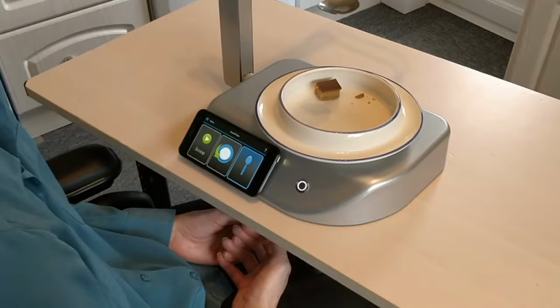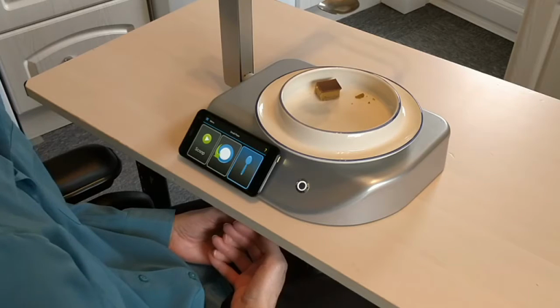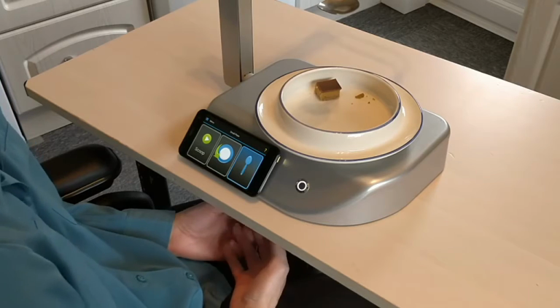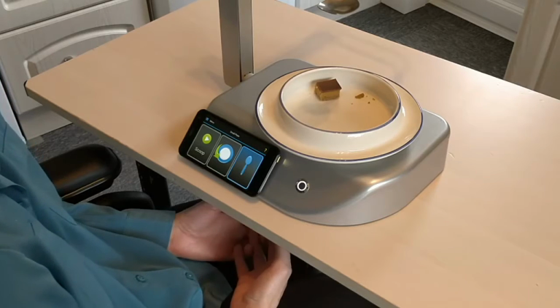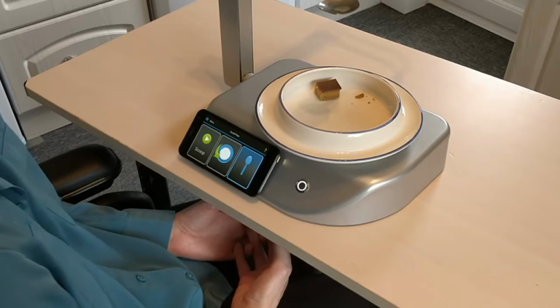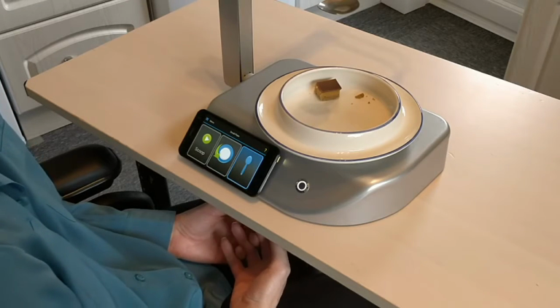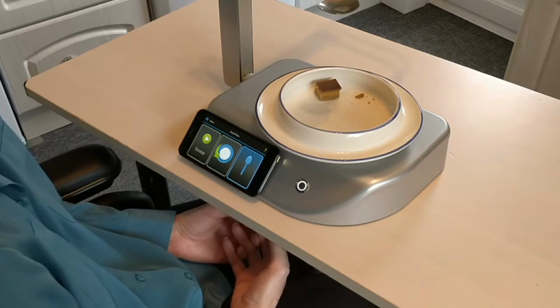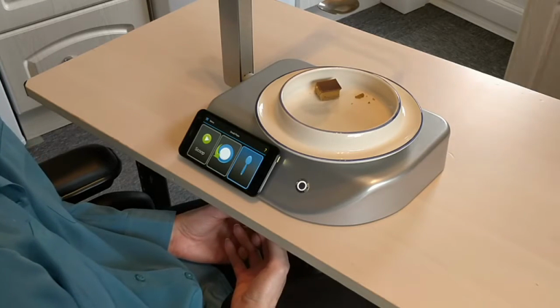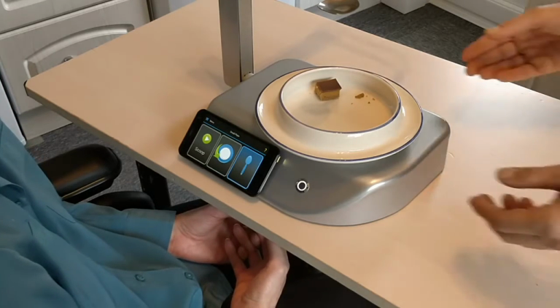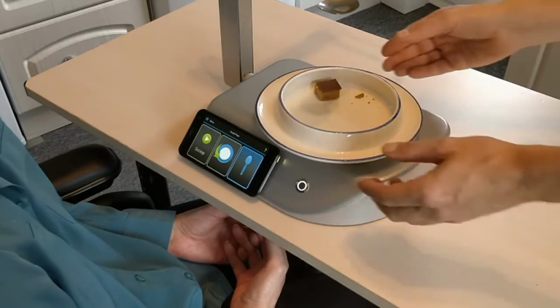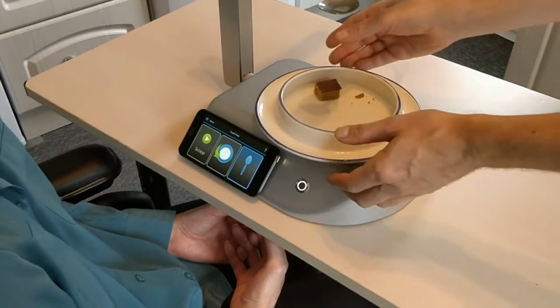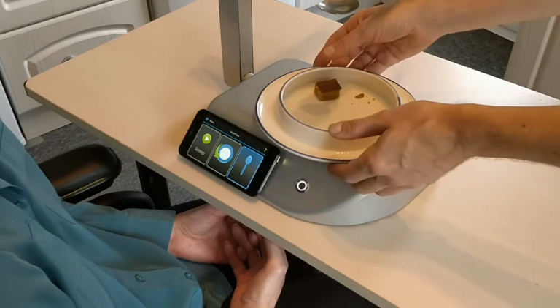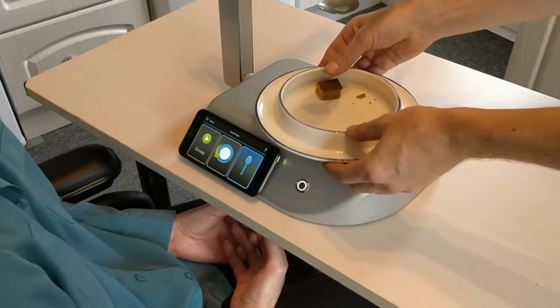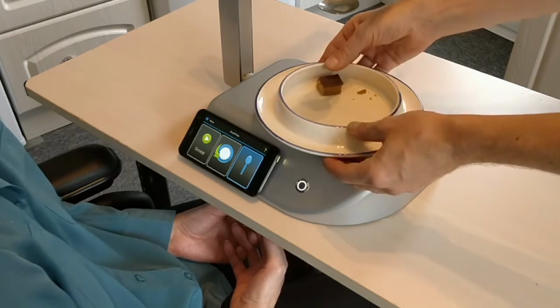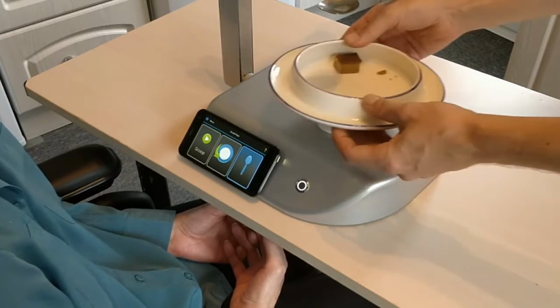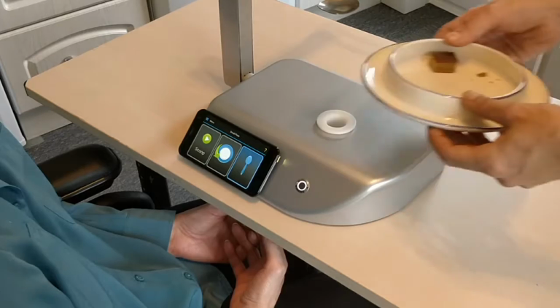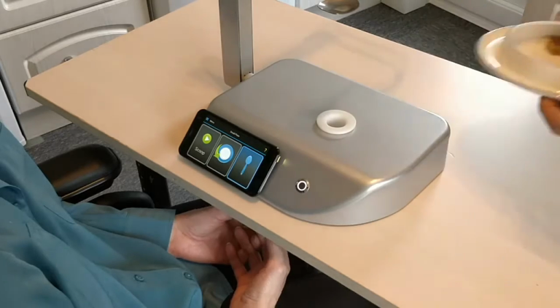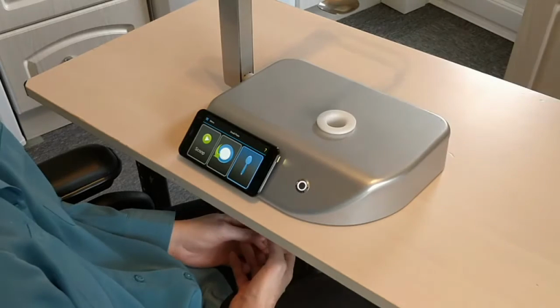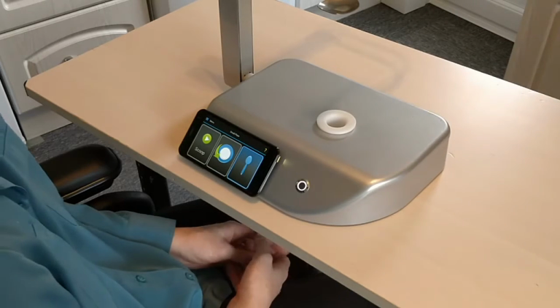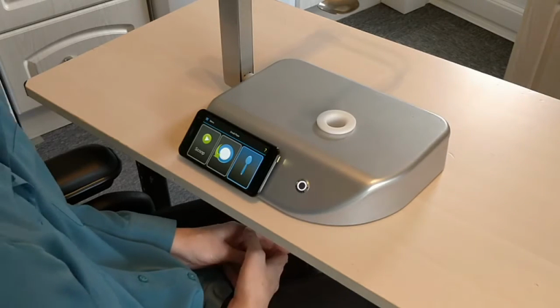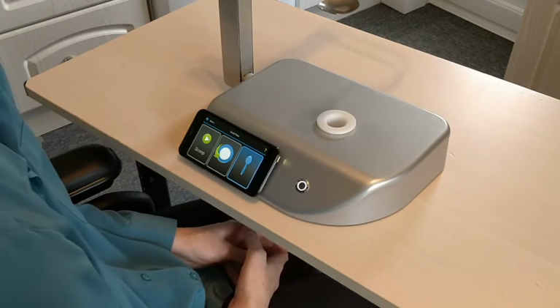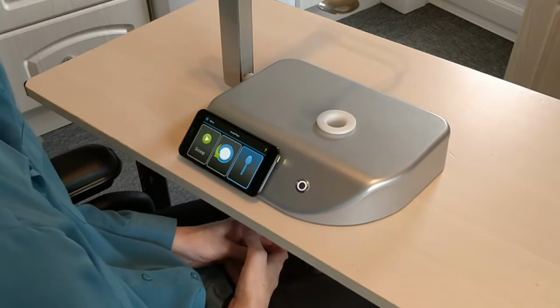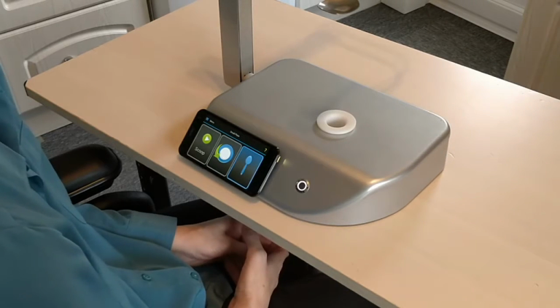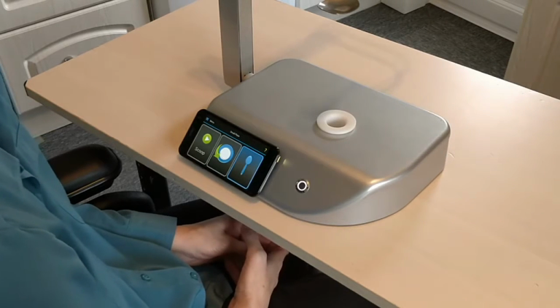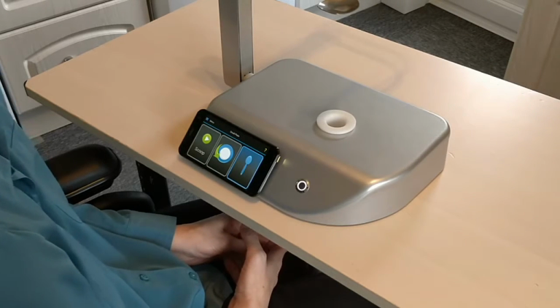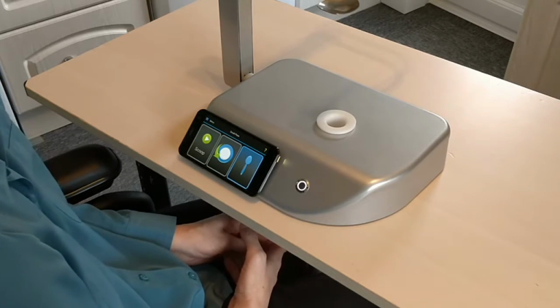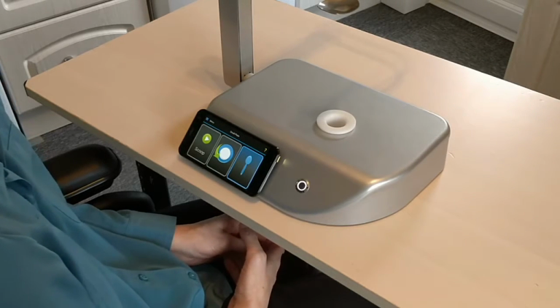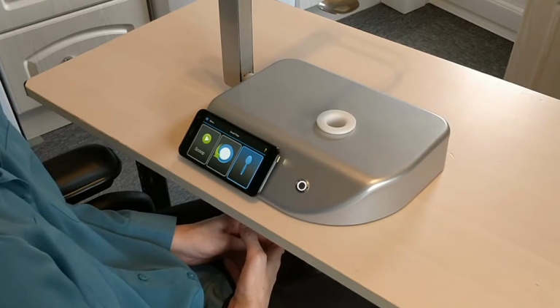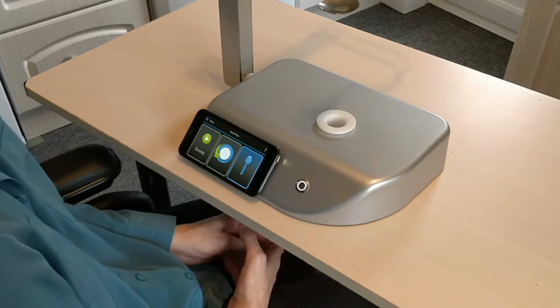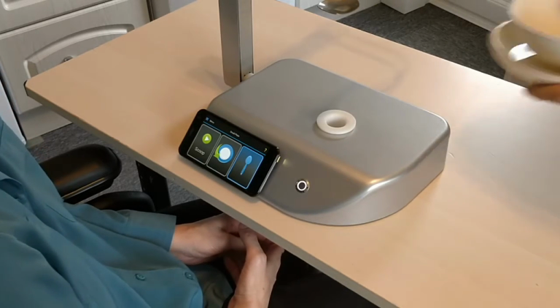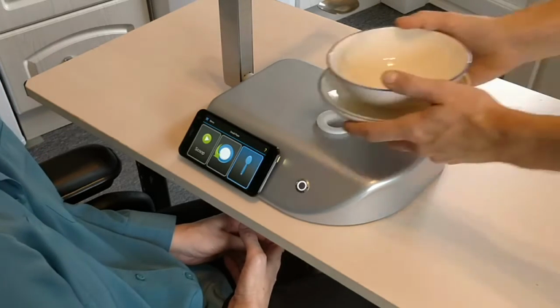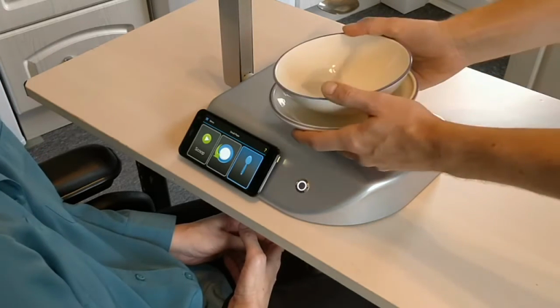My carer or family or friends can easily pull out the plate and then you easily just slot in the plate.